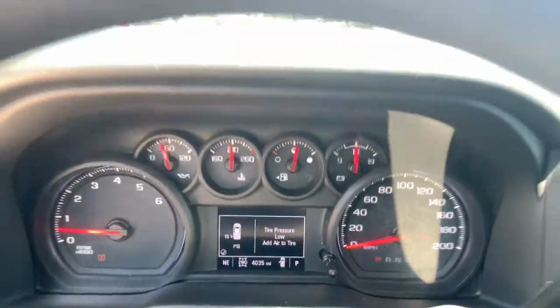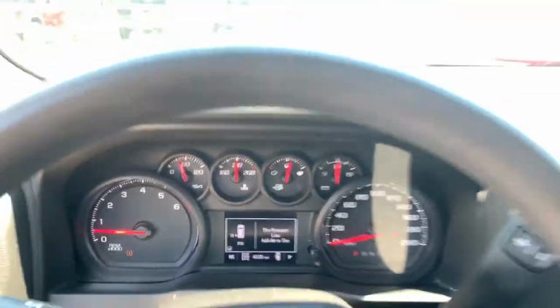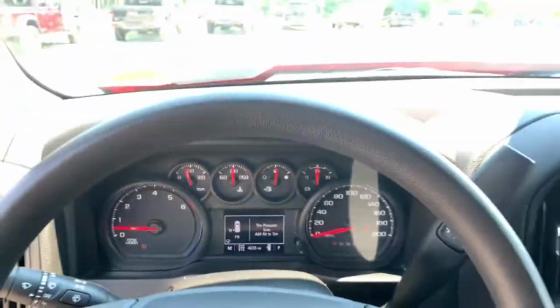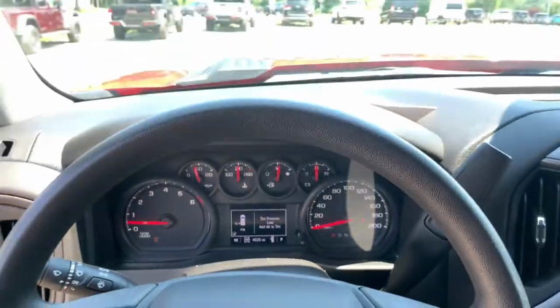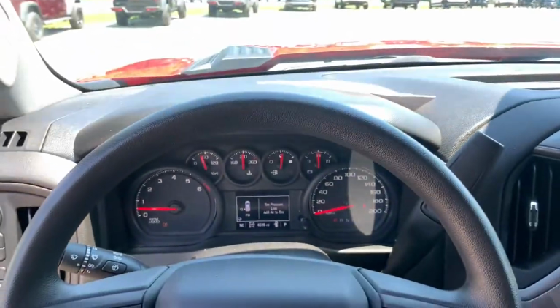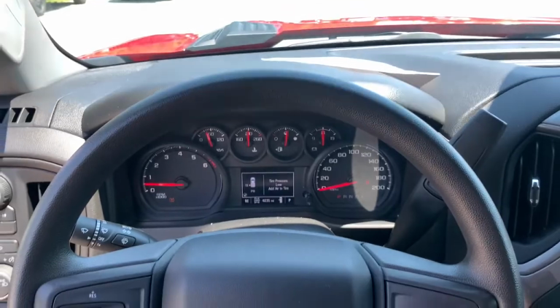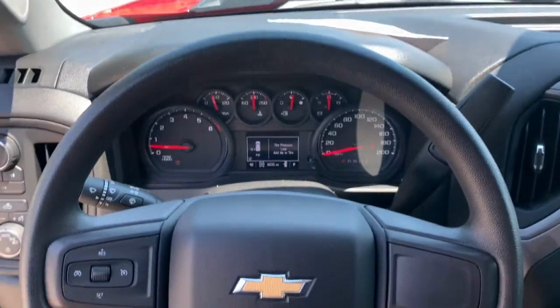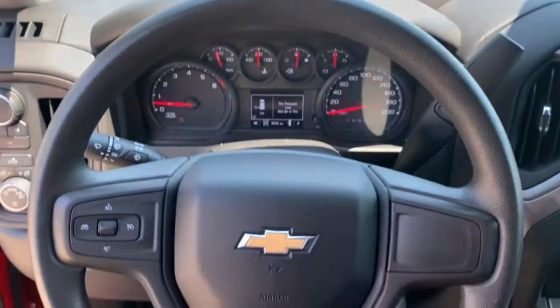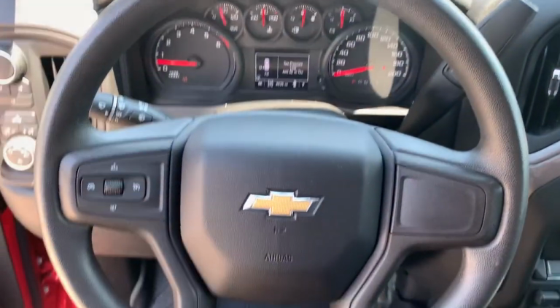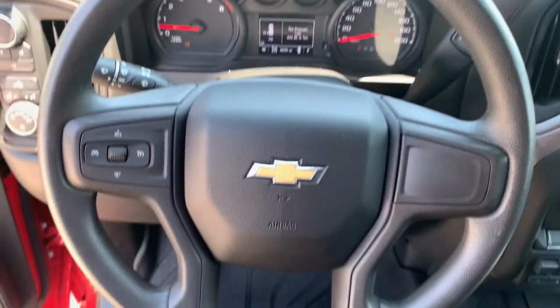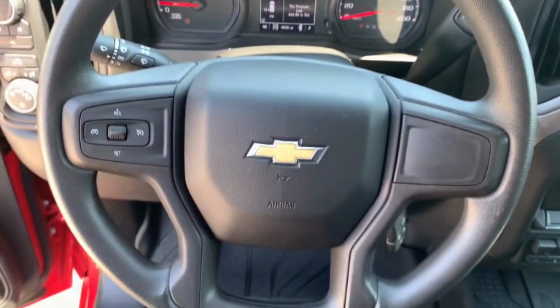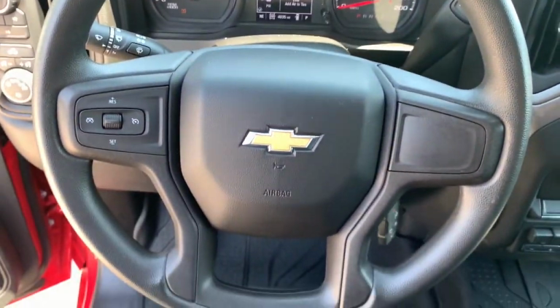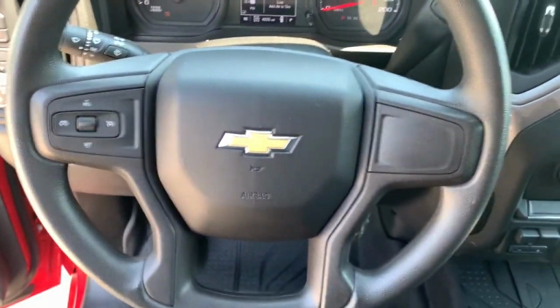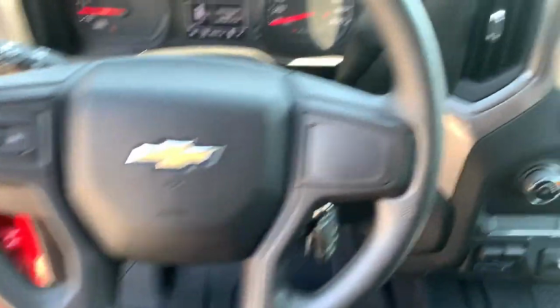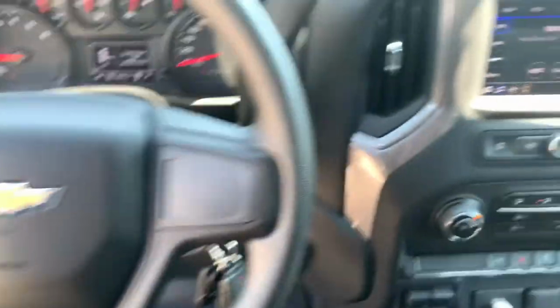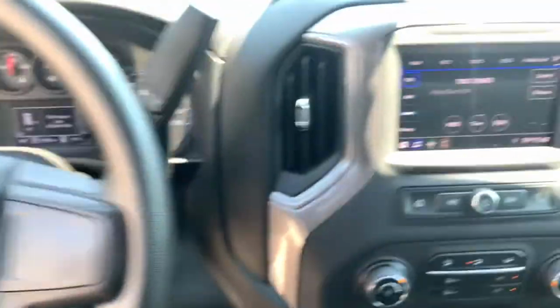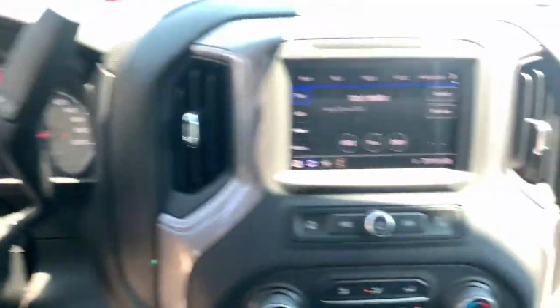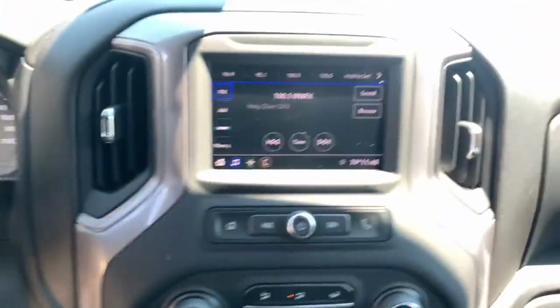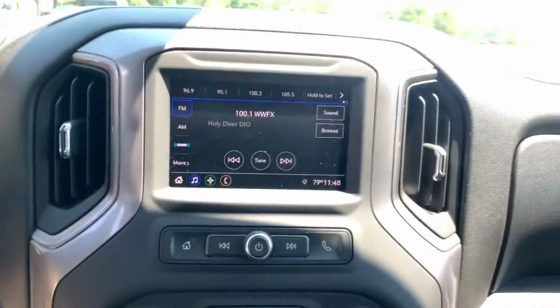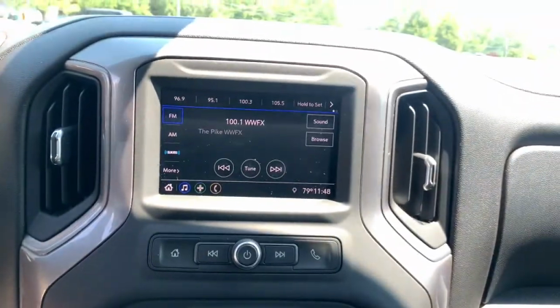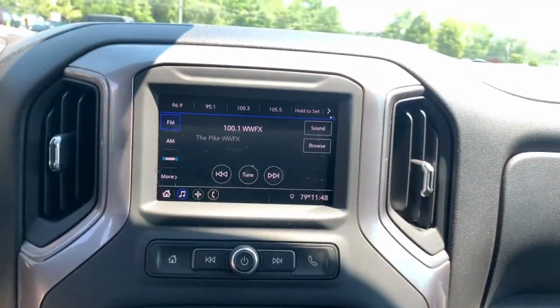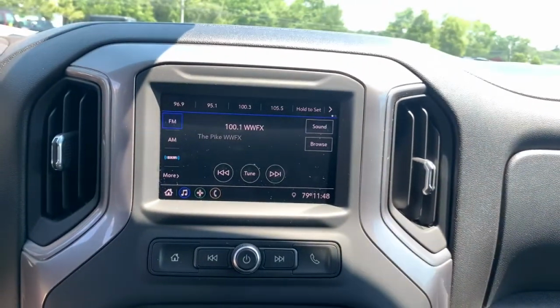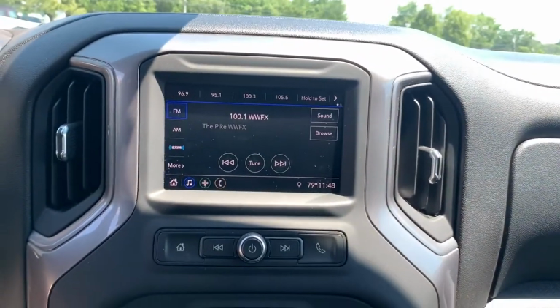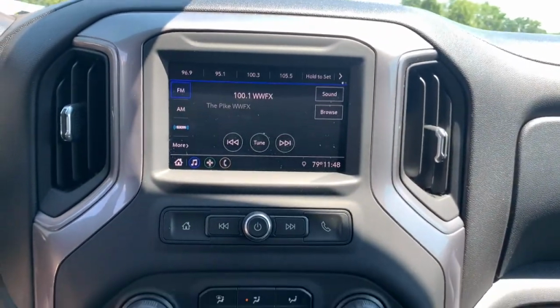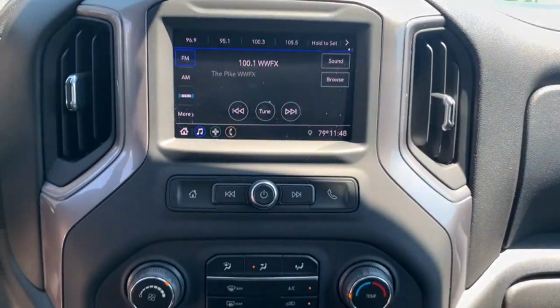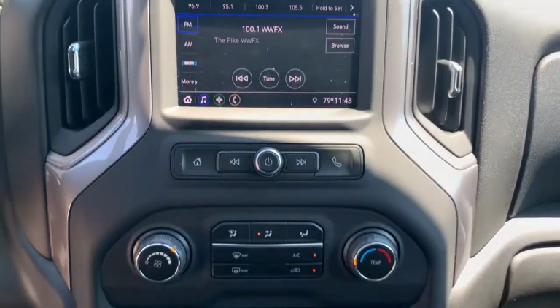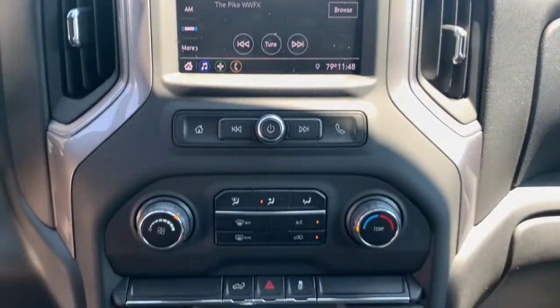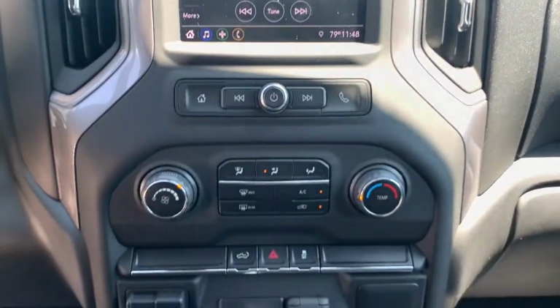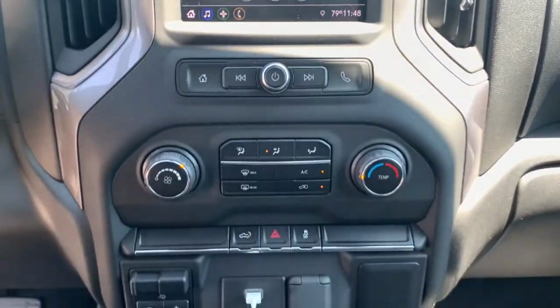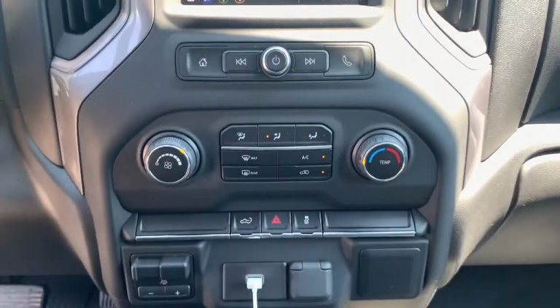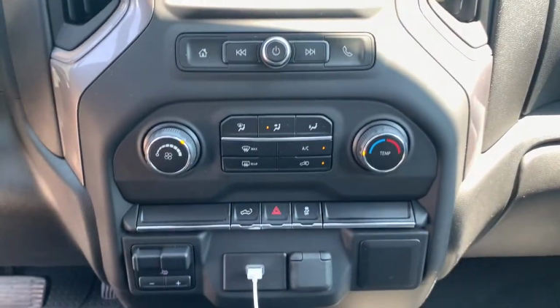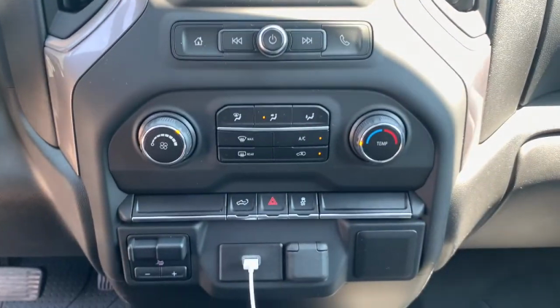Control the job without sacrificing comfort or connectivity. Get into the all-new Silverado.